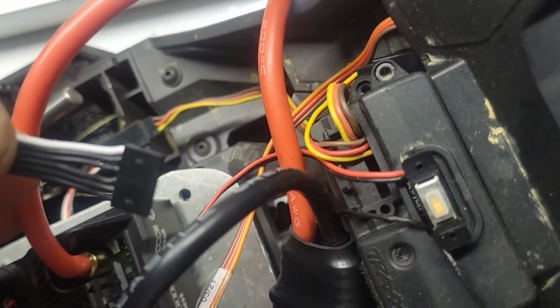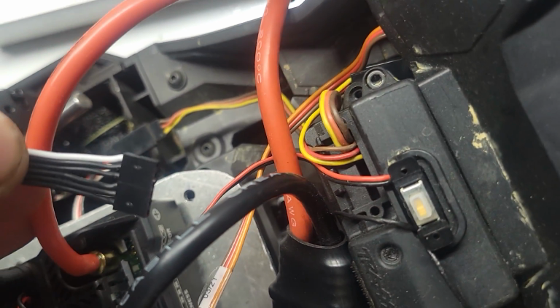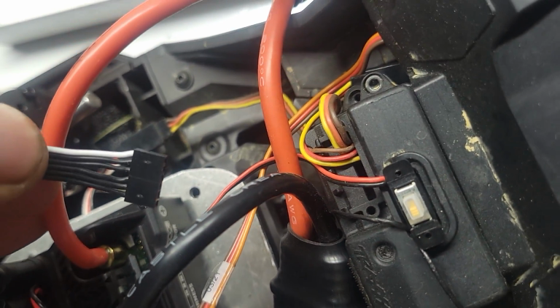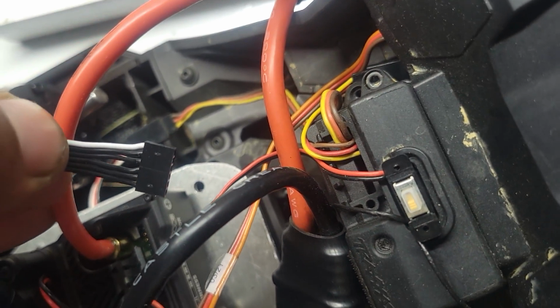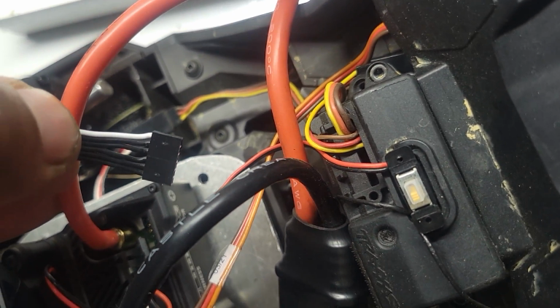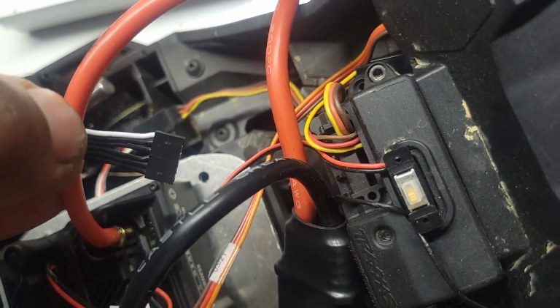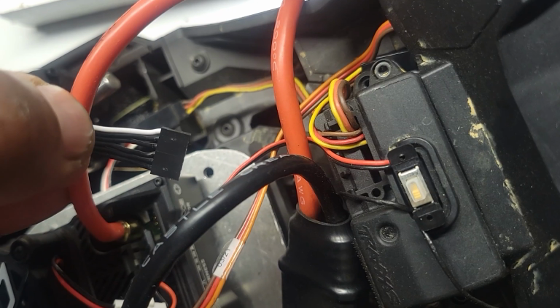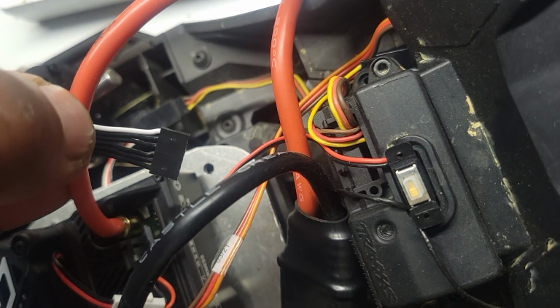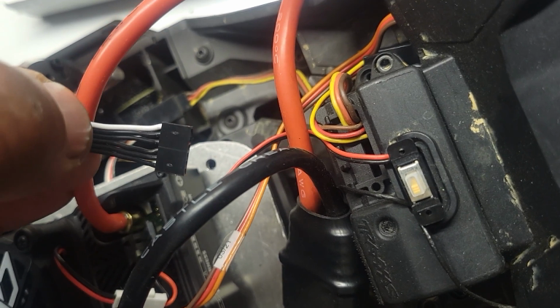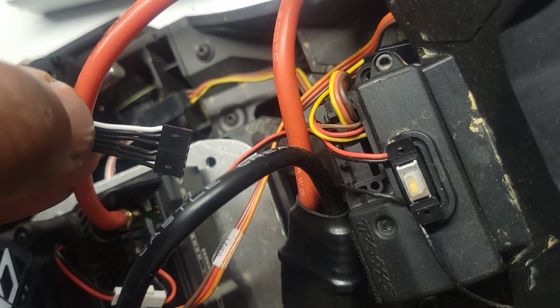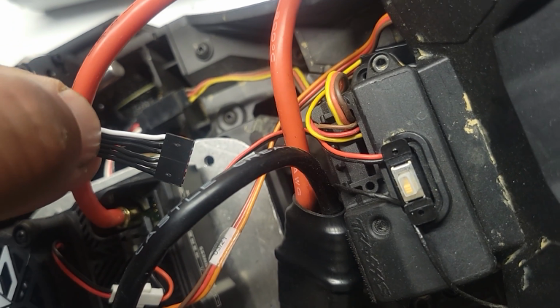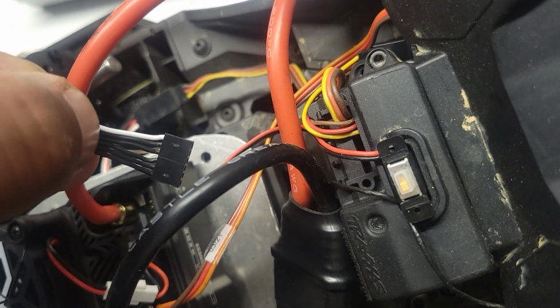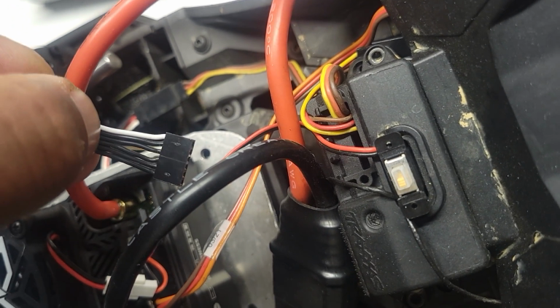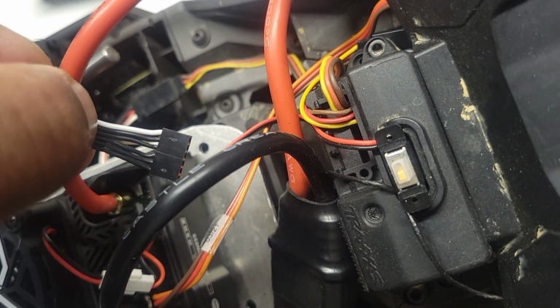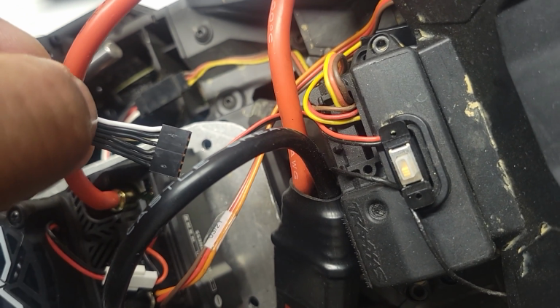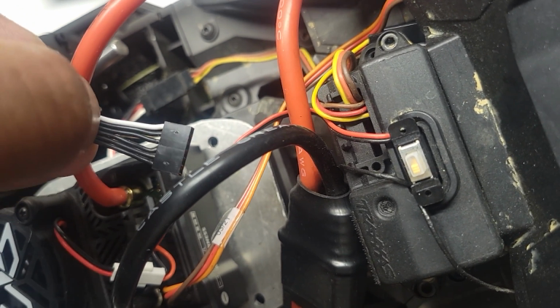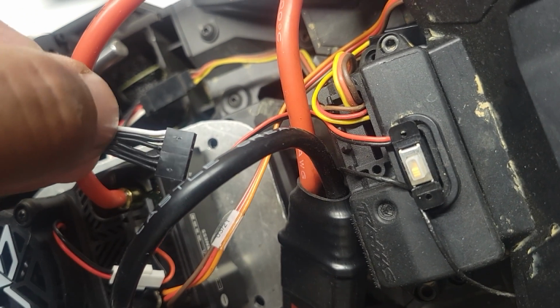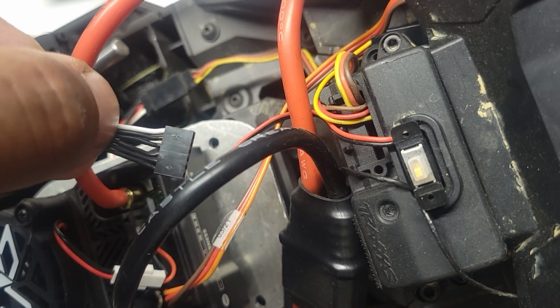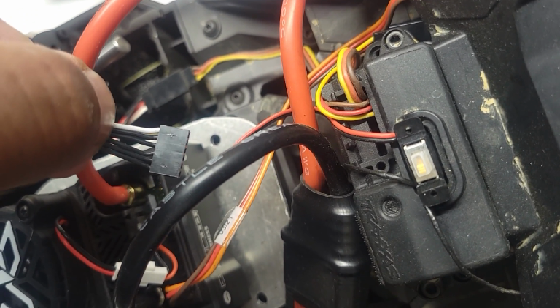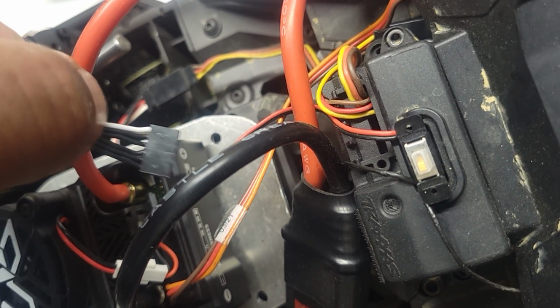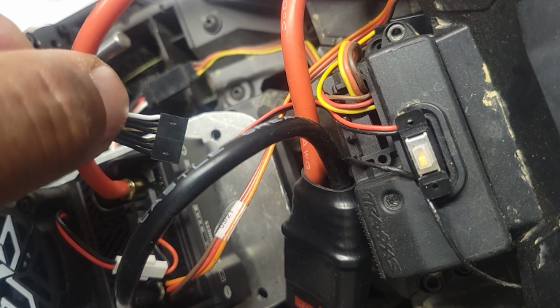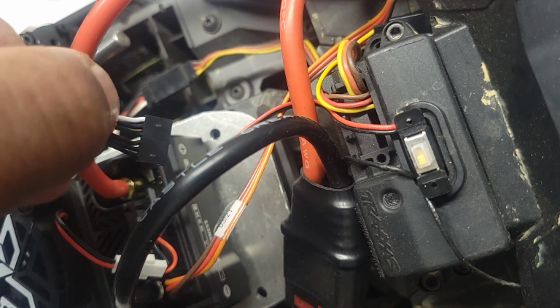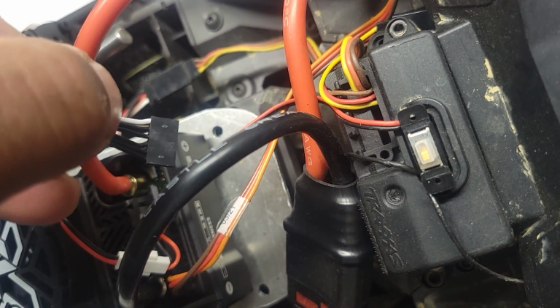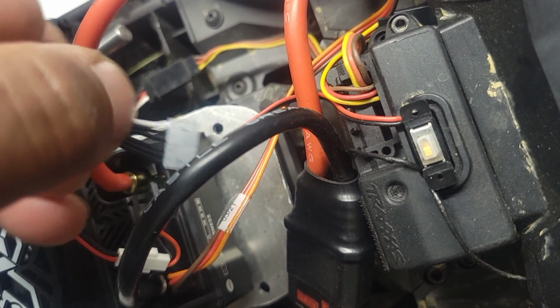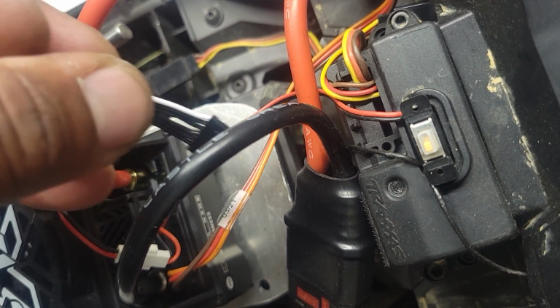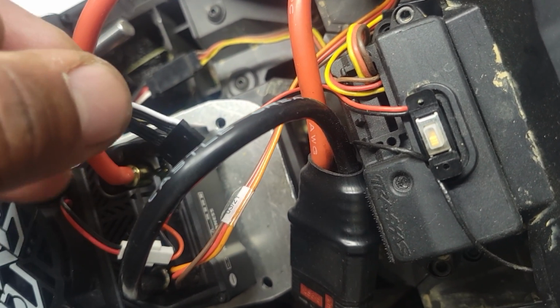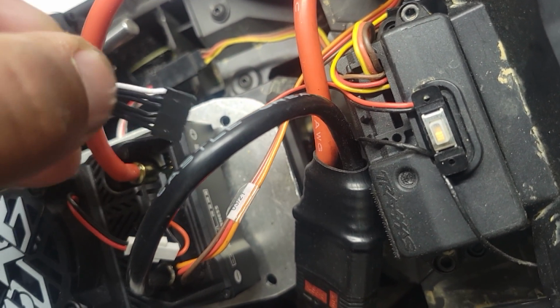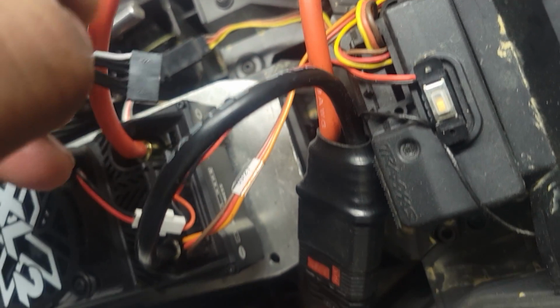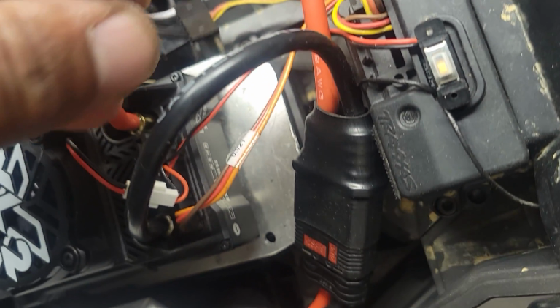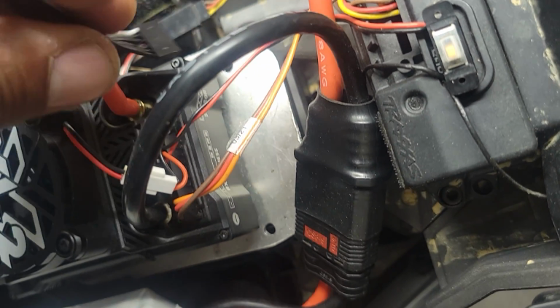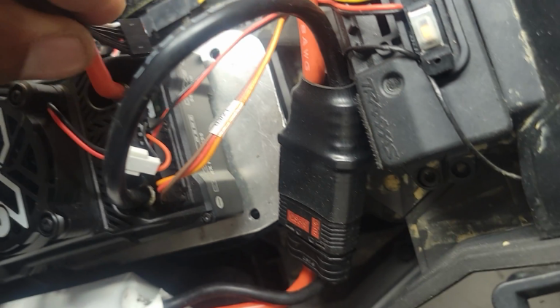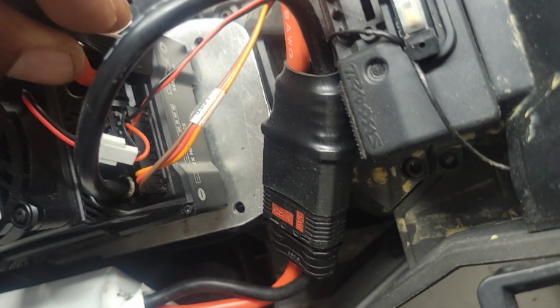One thing to know with that: the white end — the white wire goes on the outside.